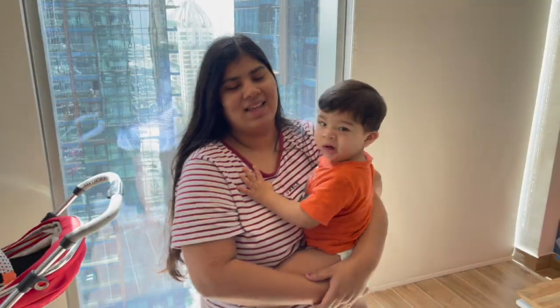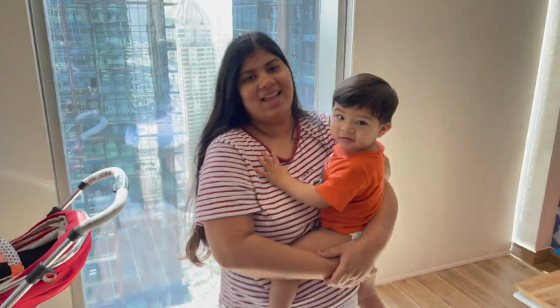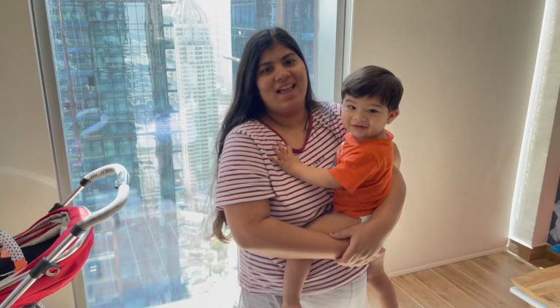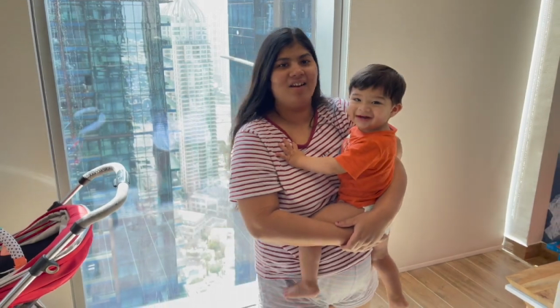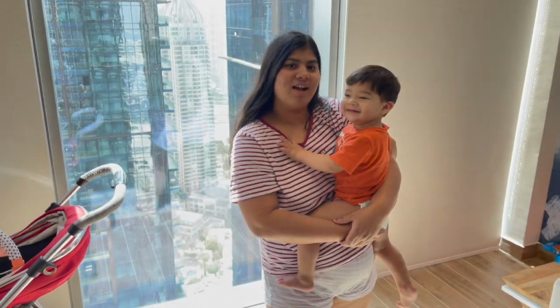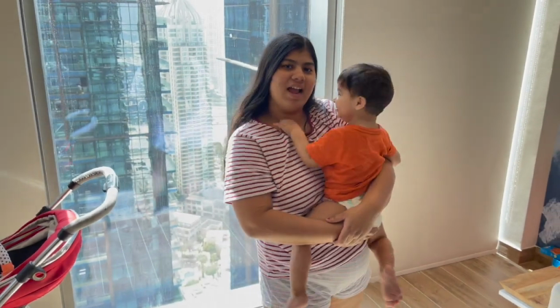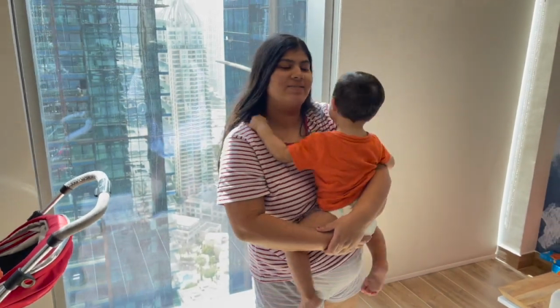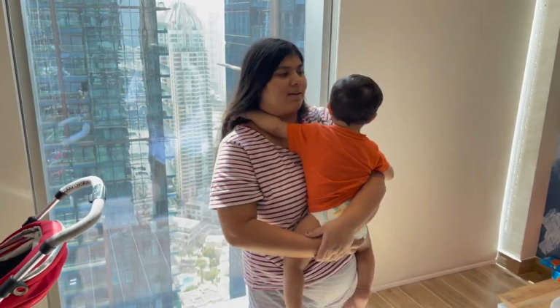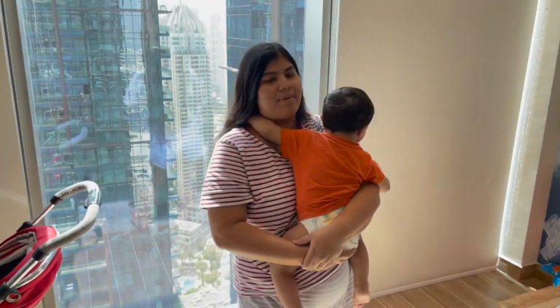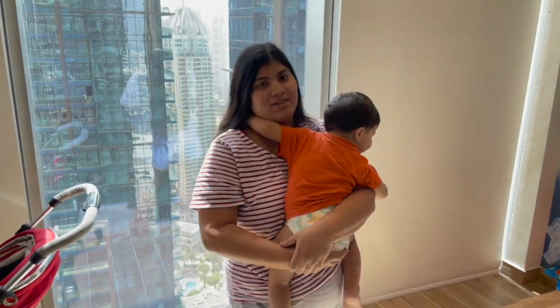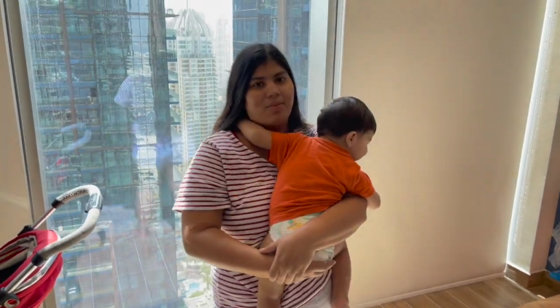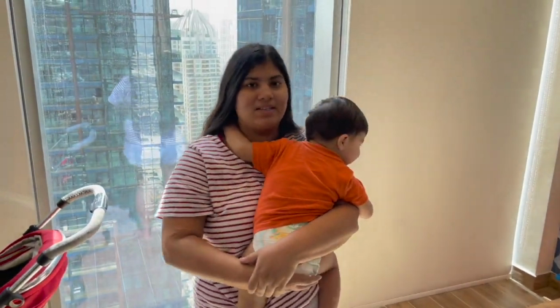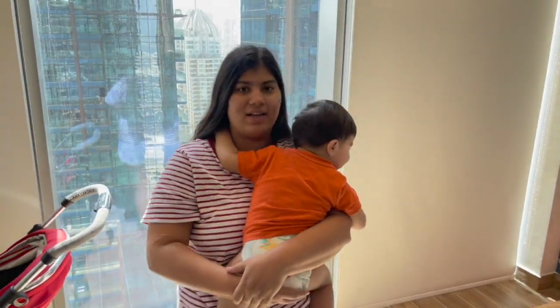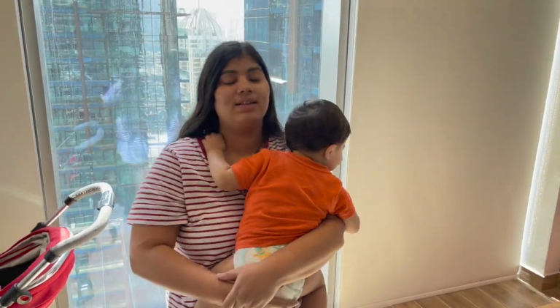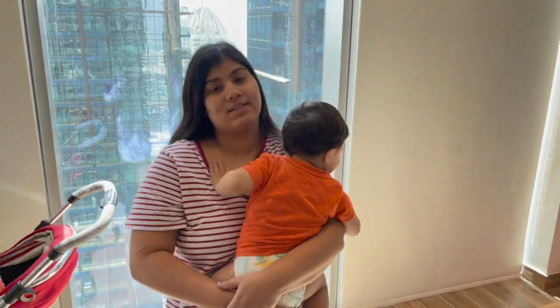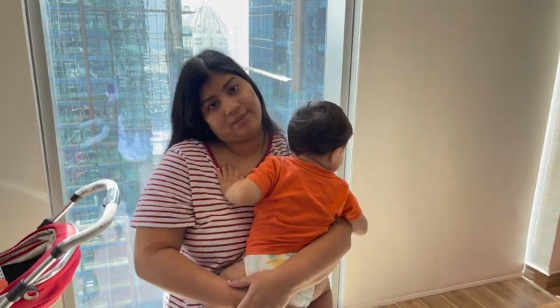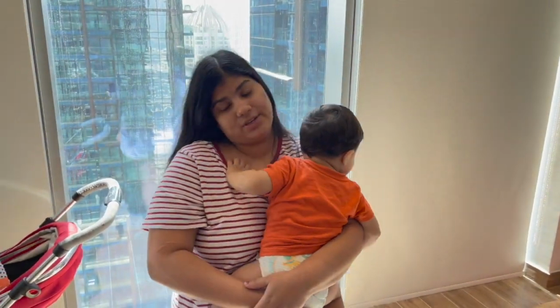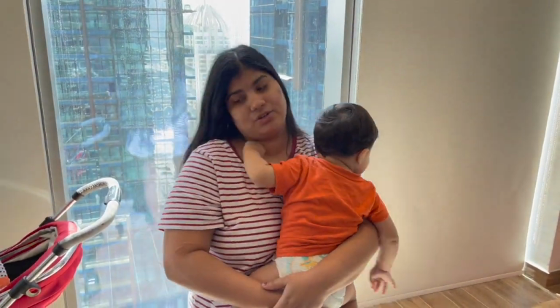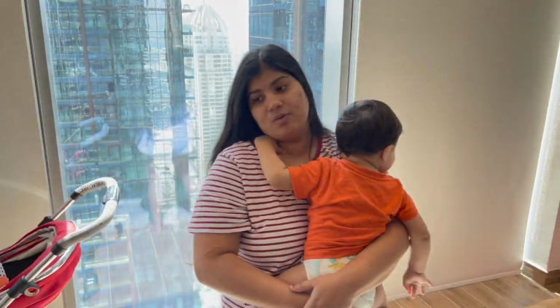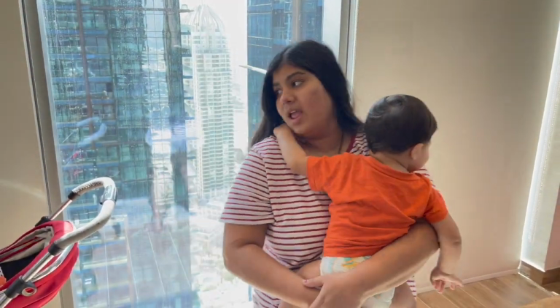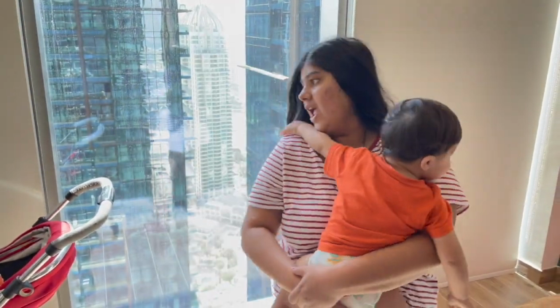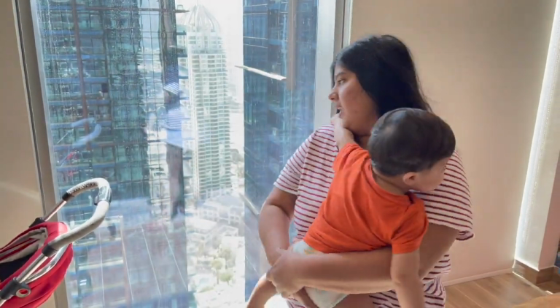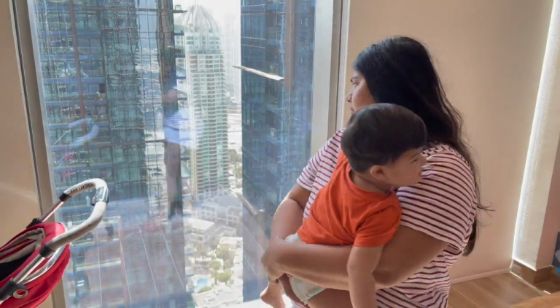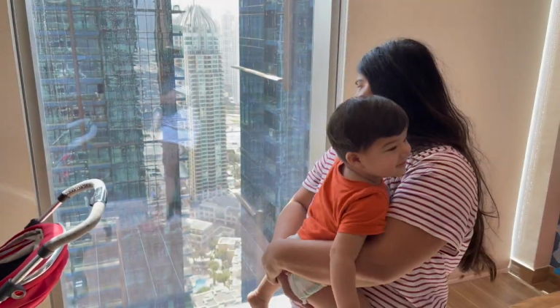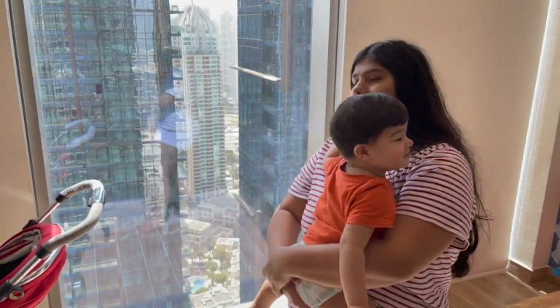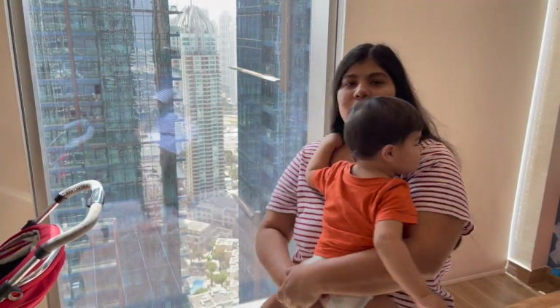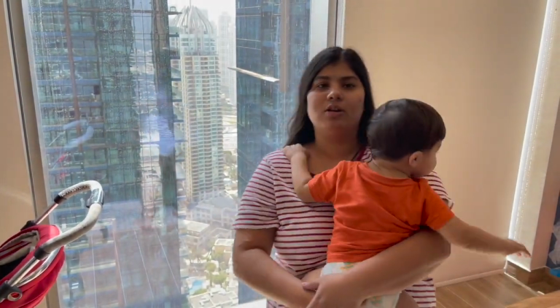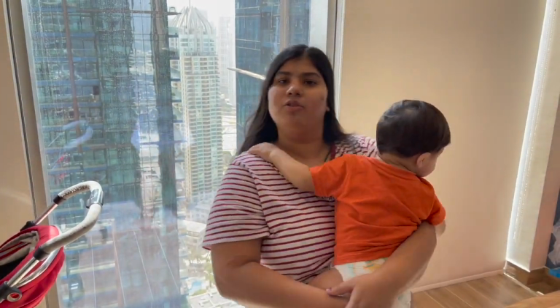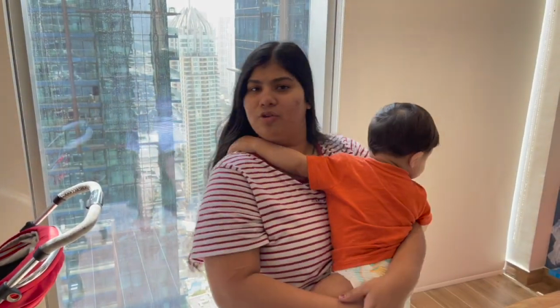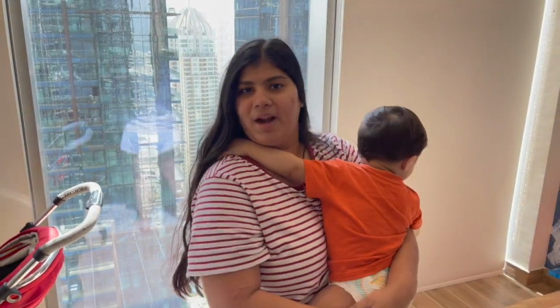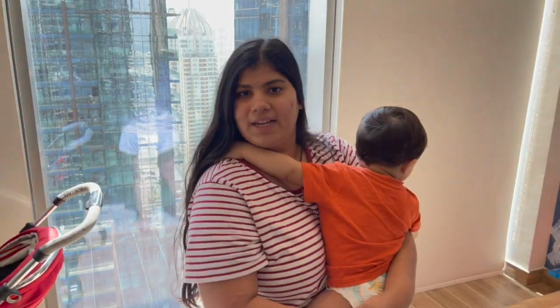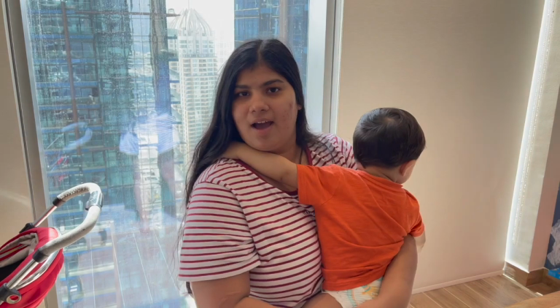Hello guys, welcome back to my channel. This is Vishu and you are watching me on YouTube right now.